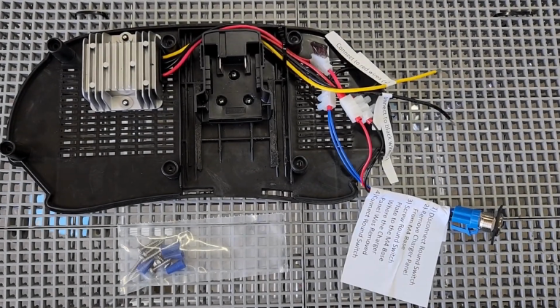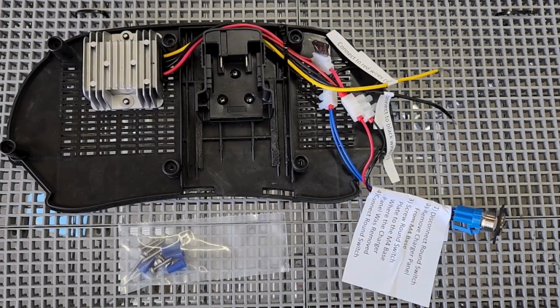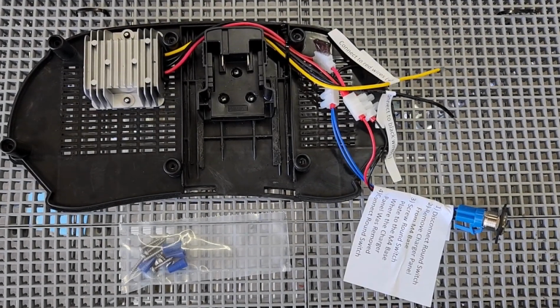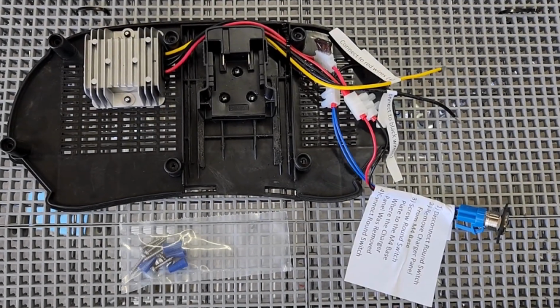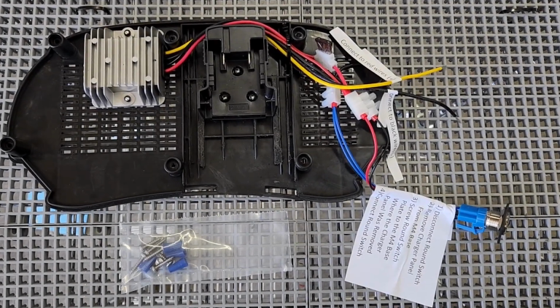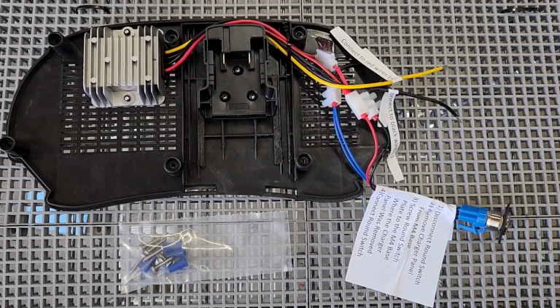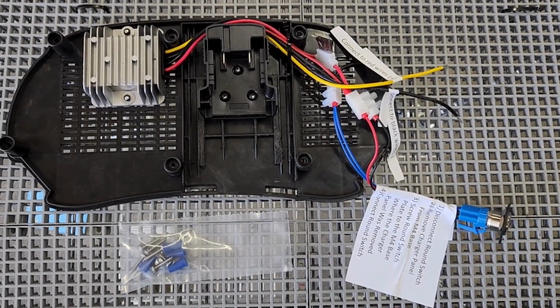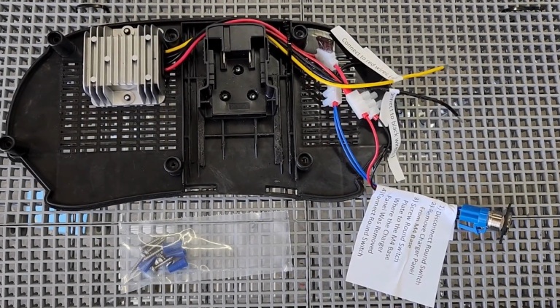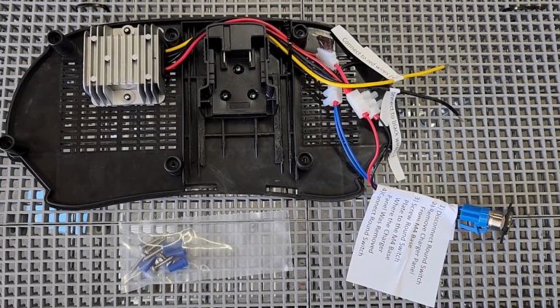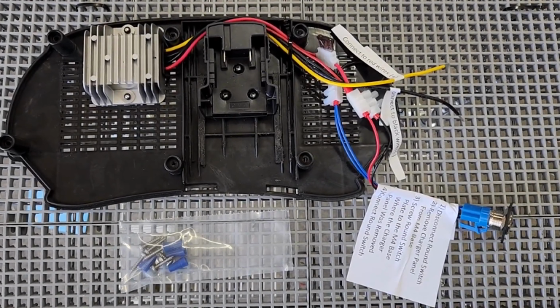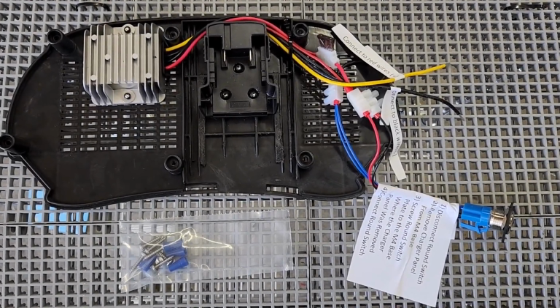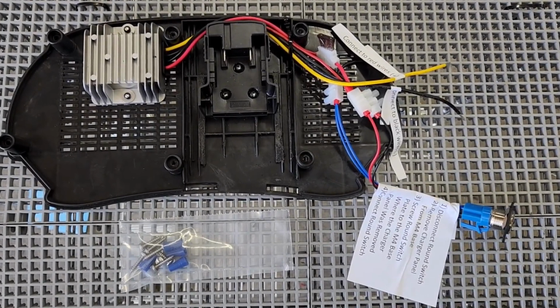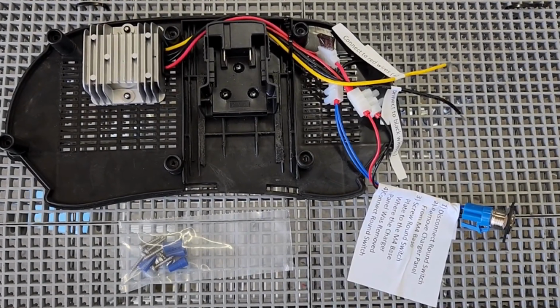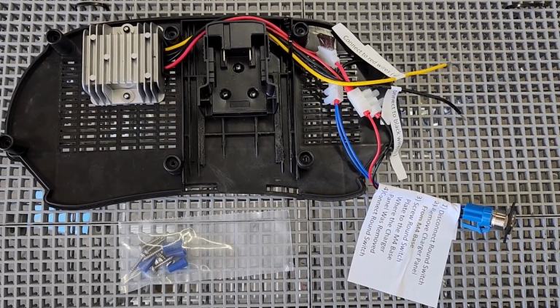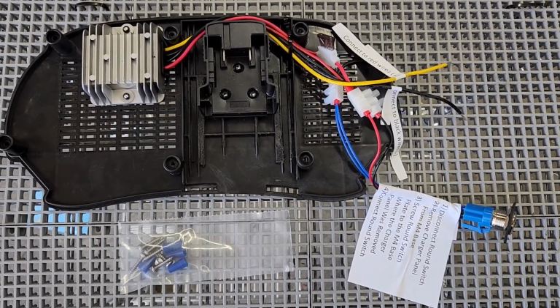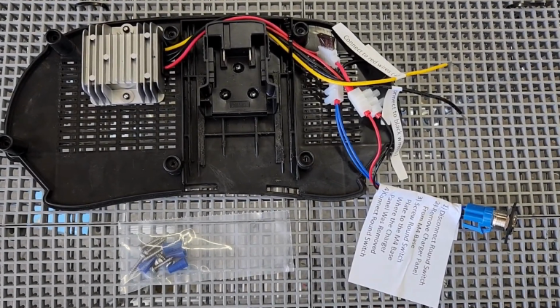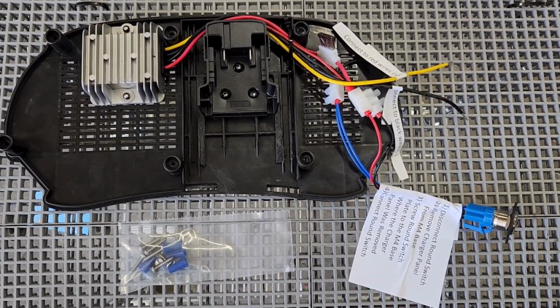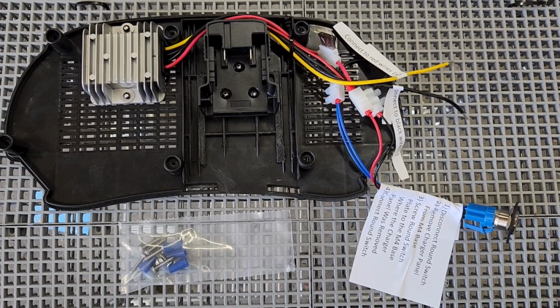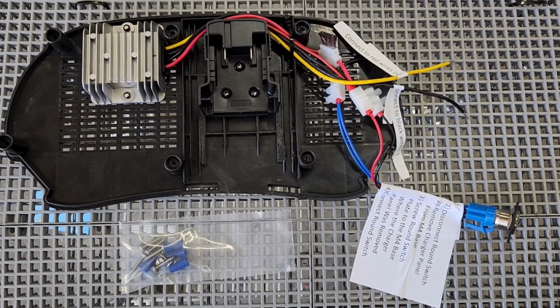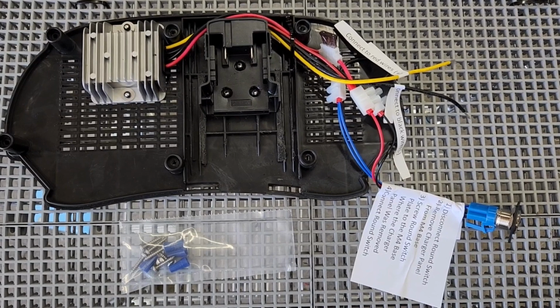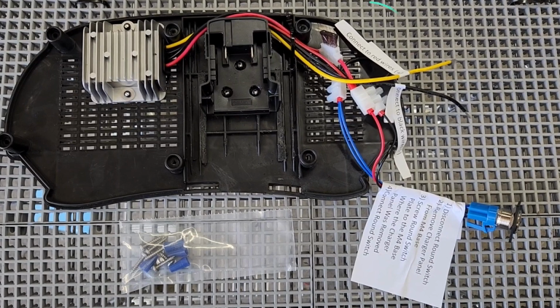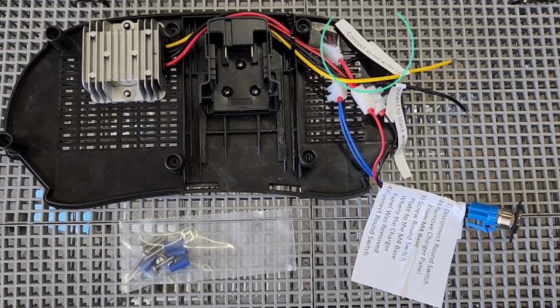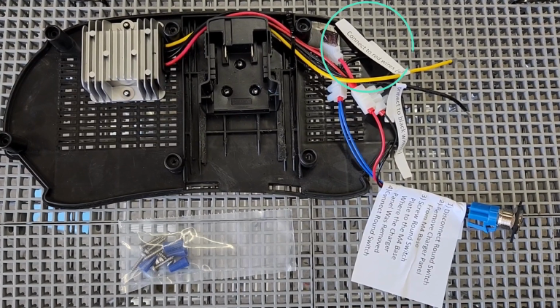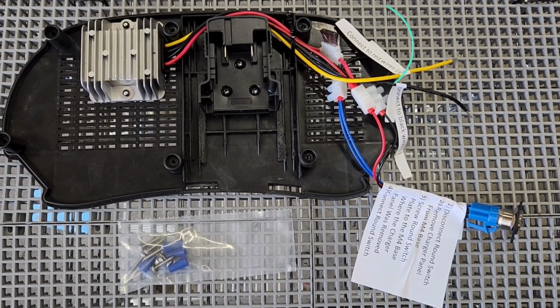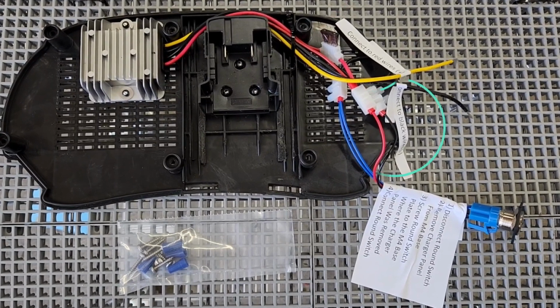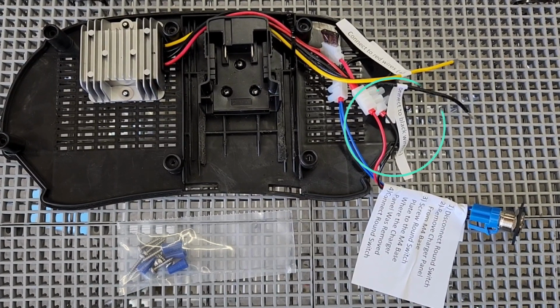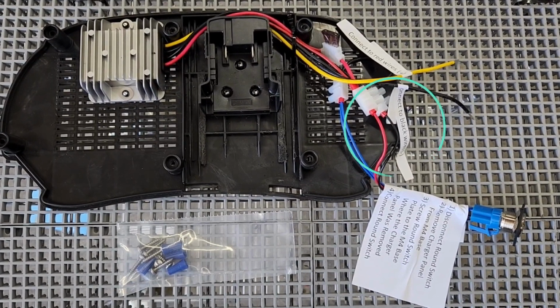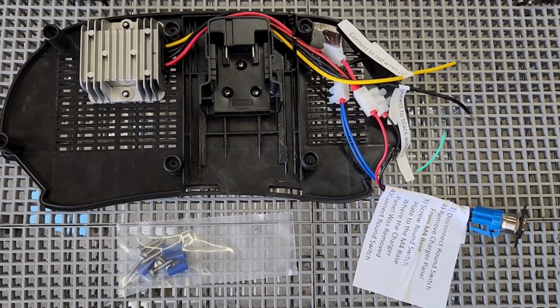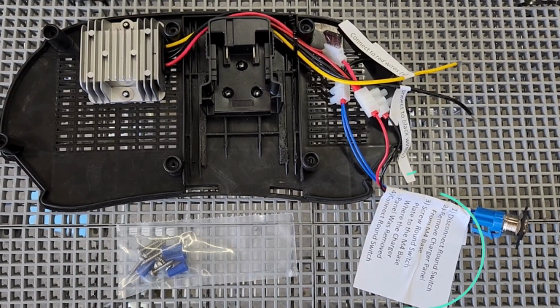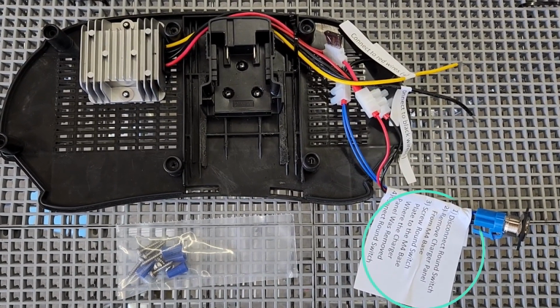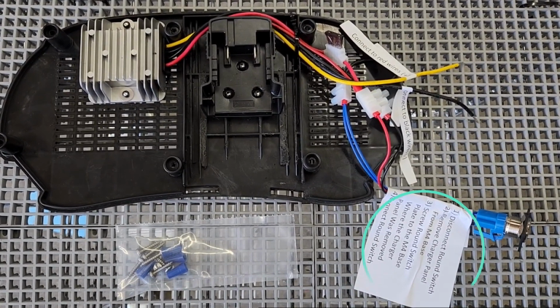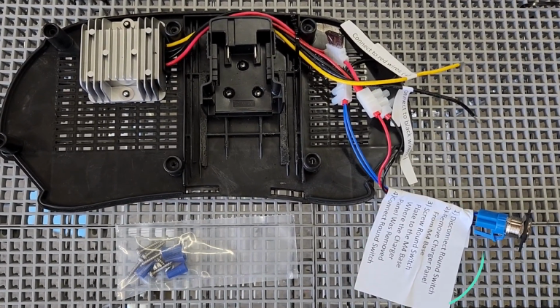To install the M4 battery plate upgrade, follow the instructions attached to the yellow wire, black wire, and round switch harness.